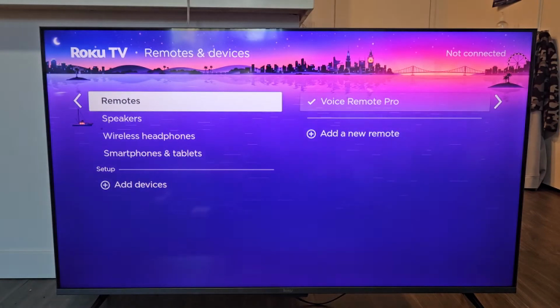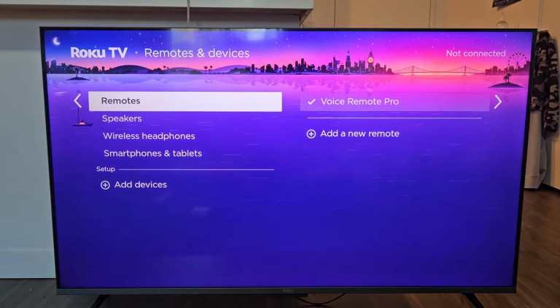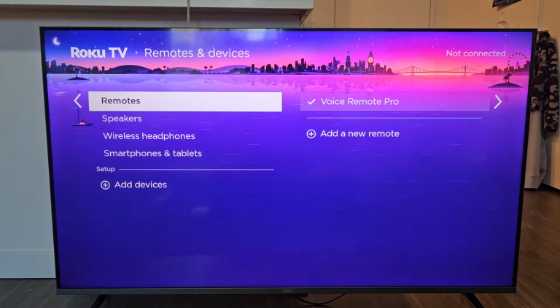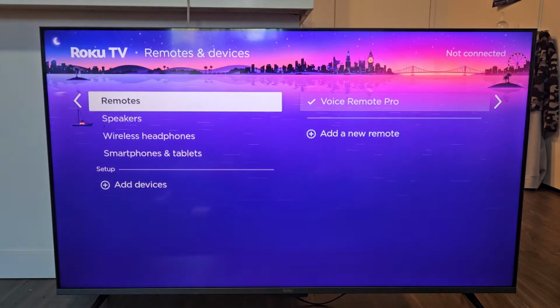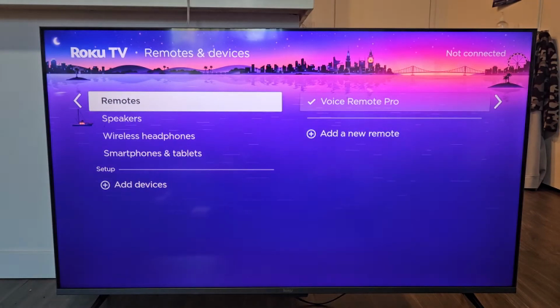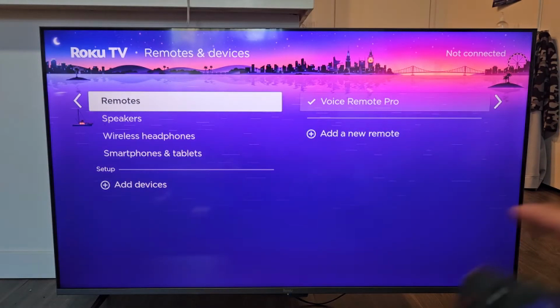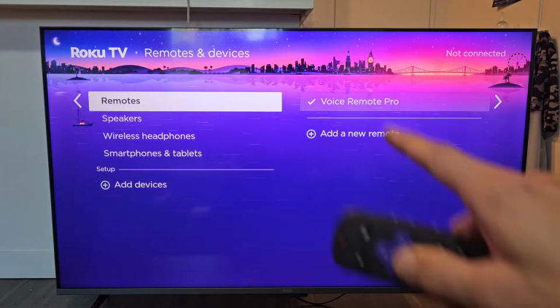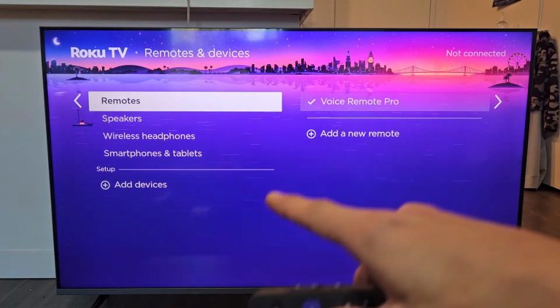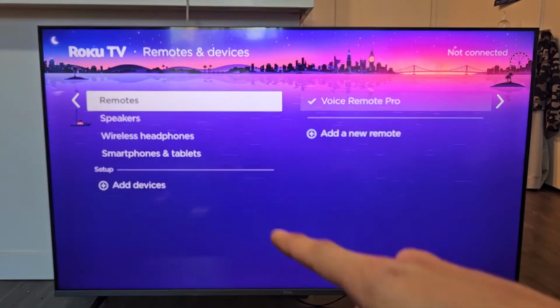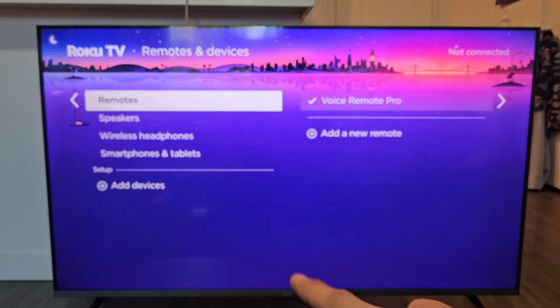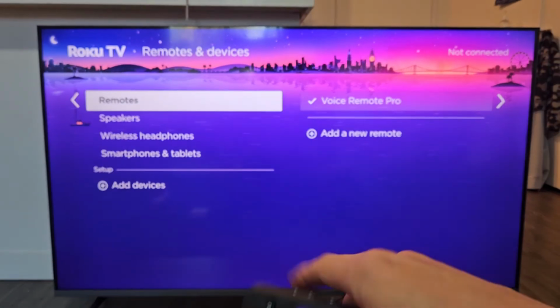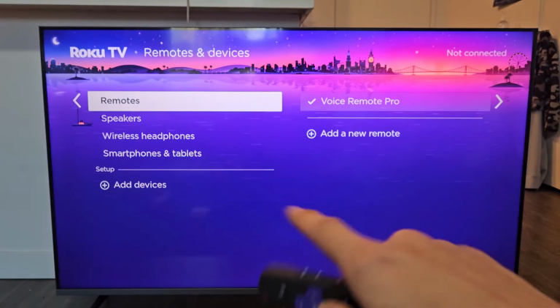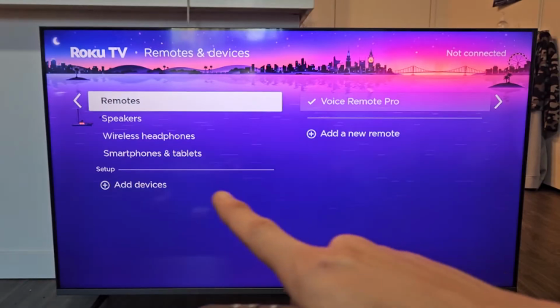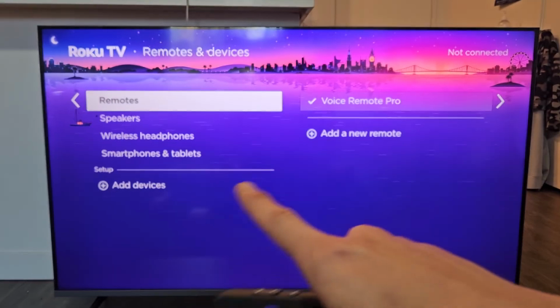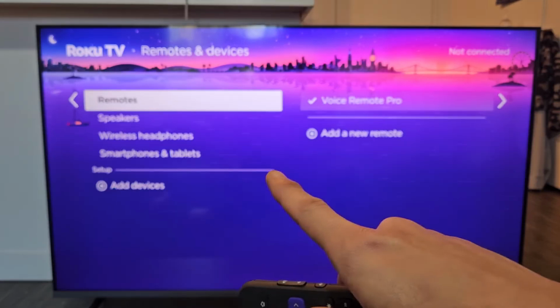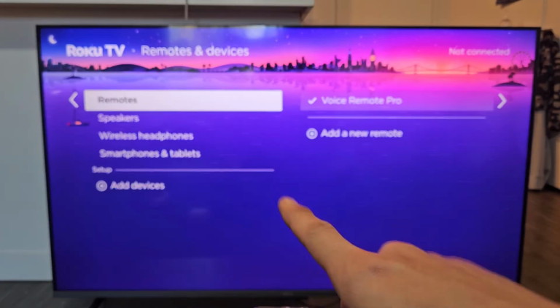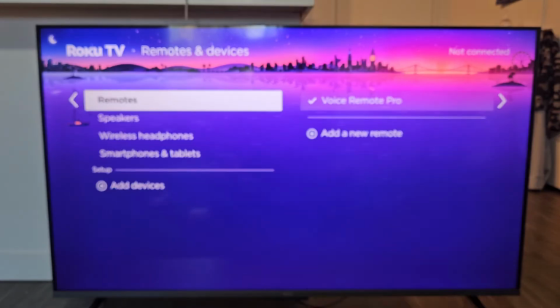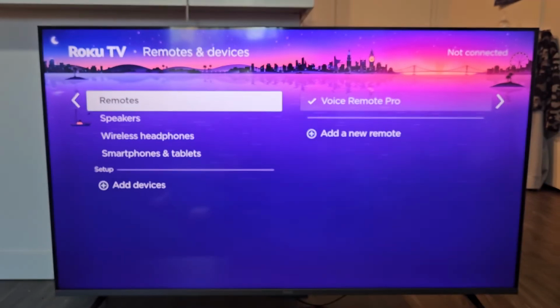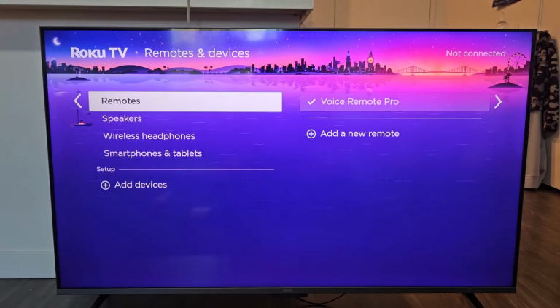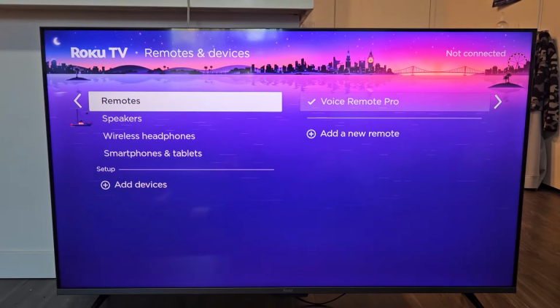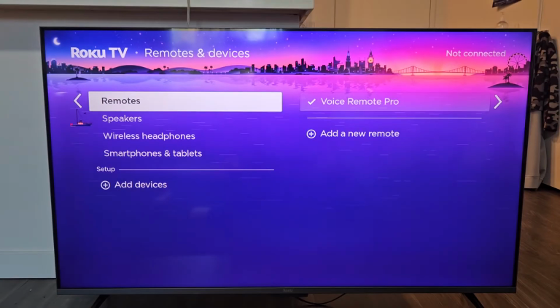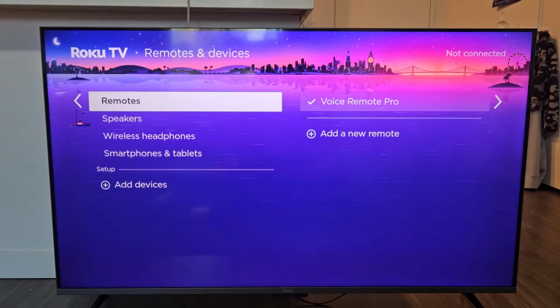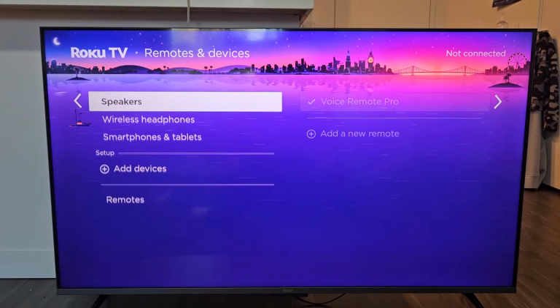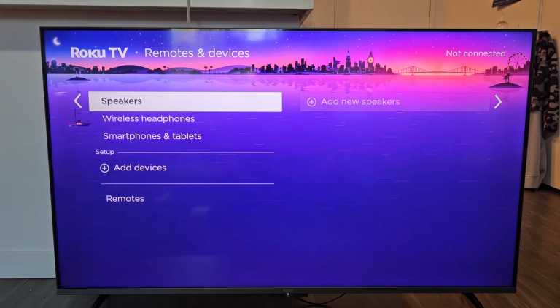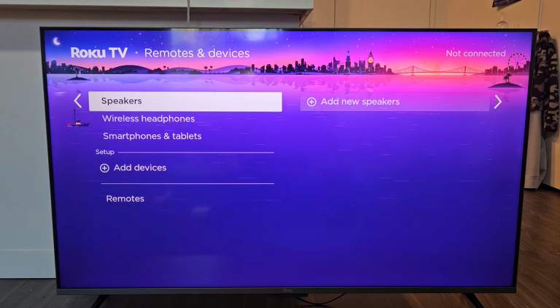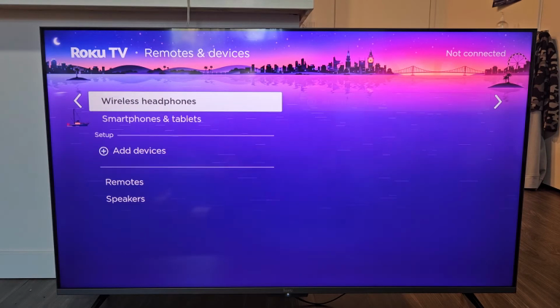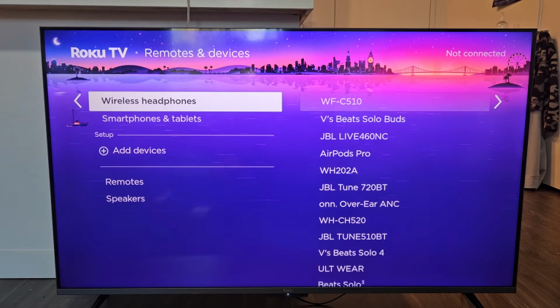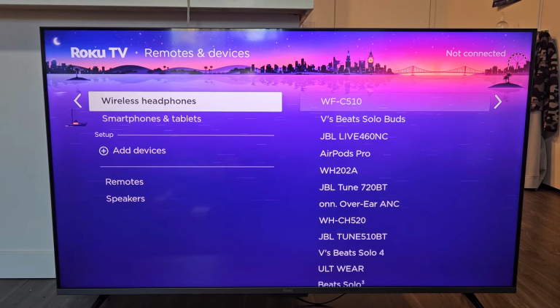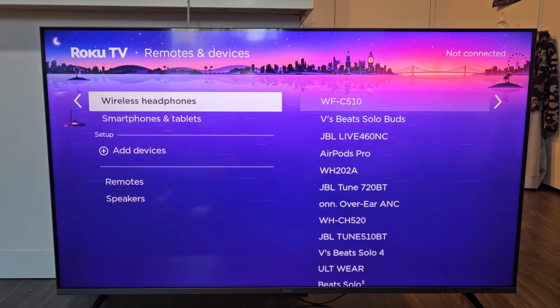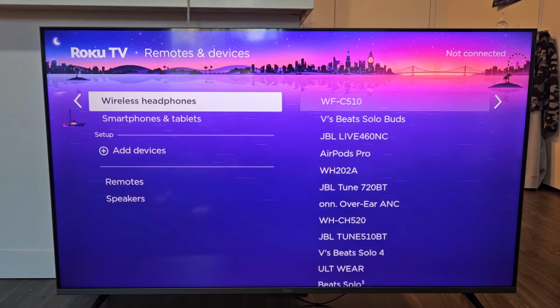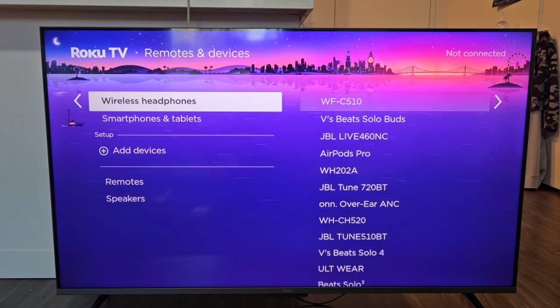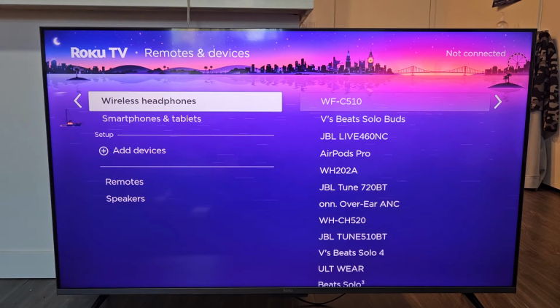However, for this video, if you do have built-in Bluetooth and see Wireless Headphones there, we're going to proceed. Go down to Wireless Headphones right there.